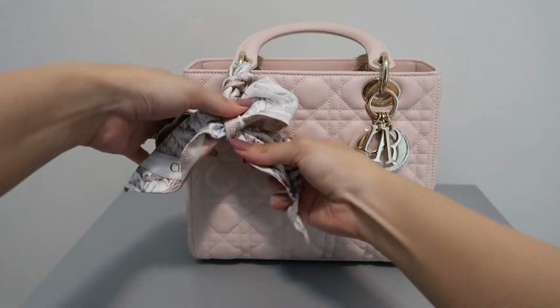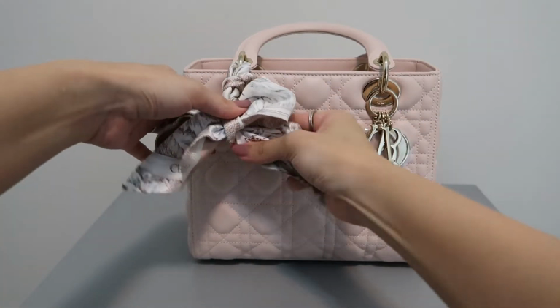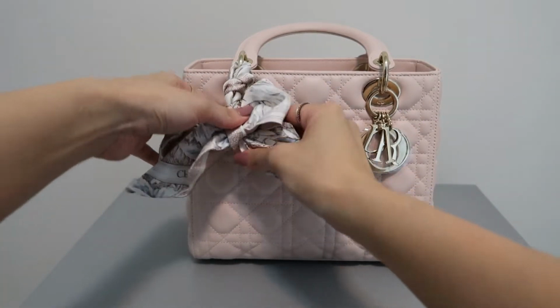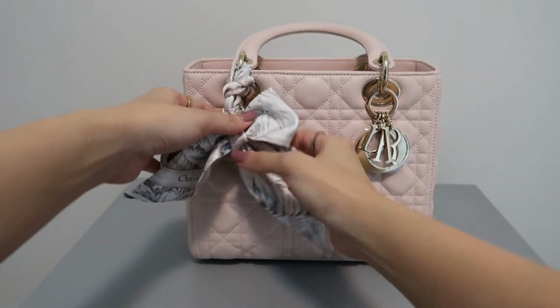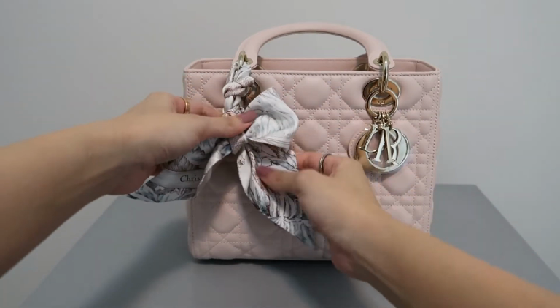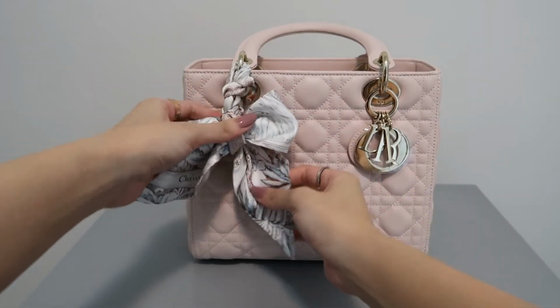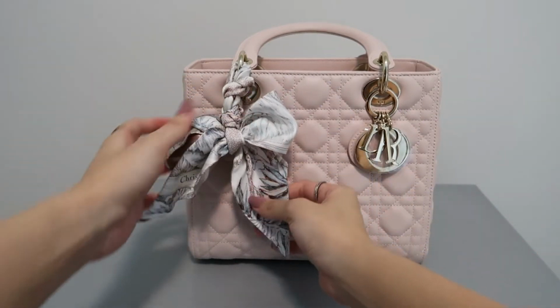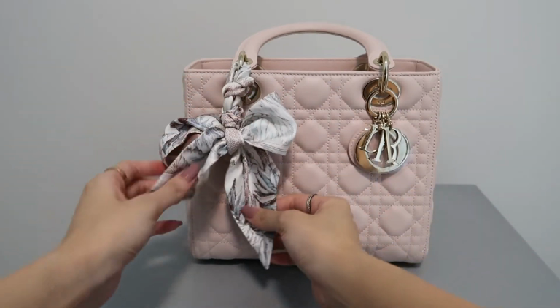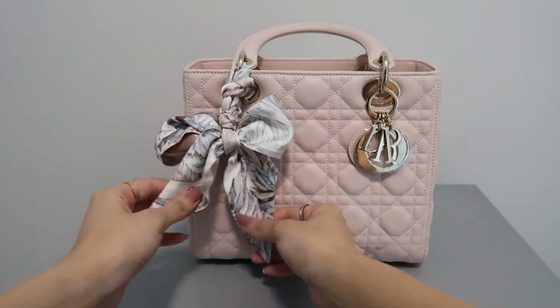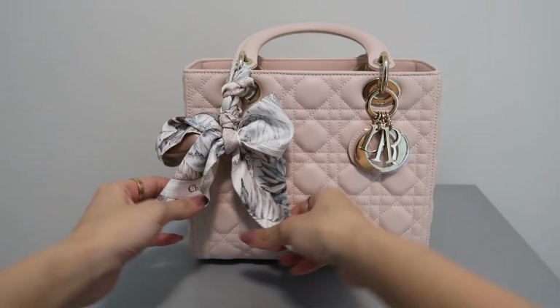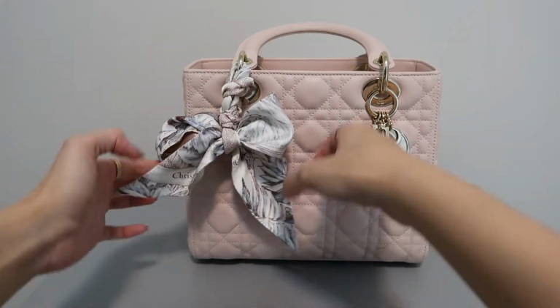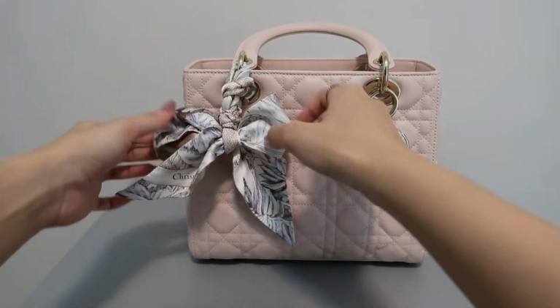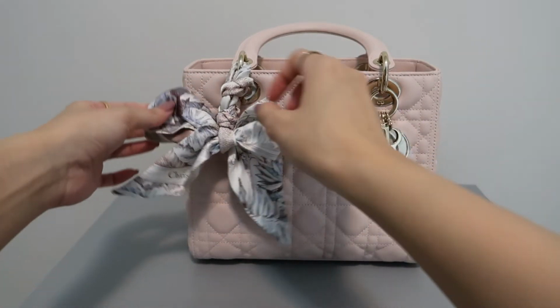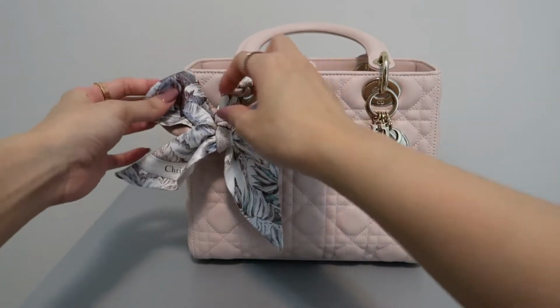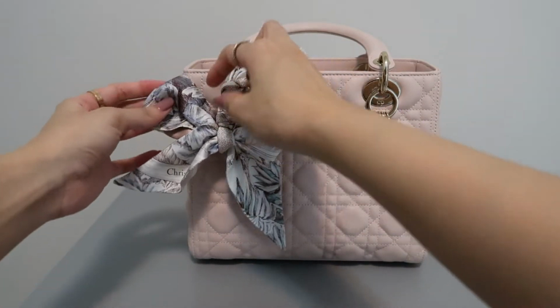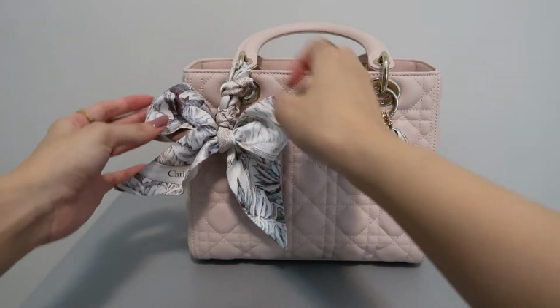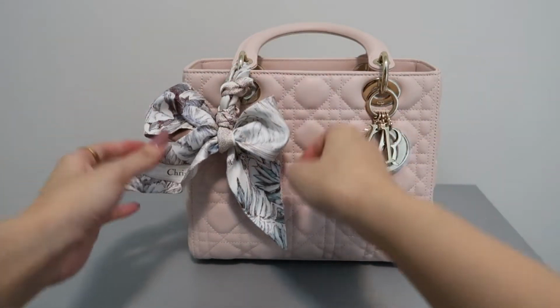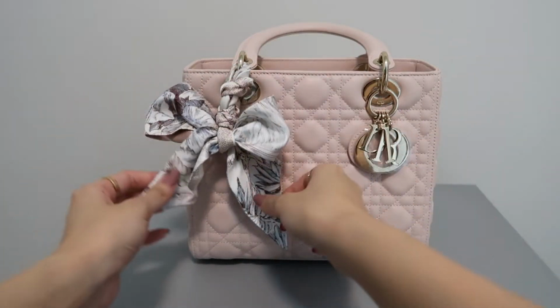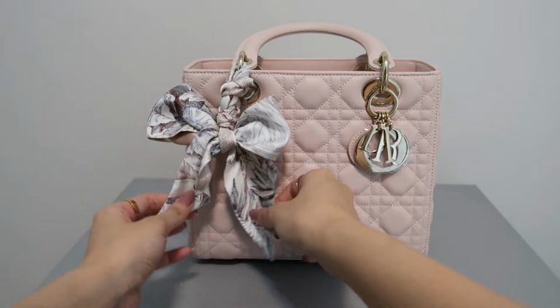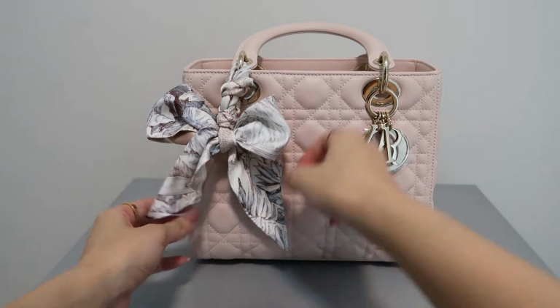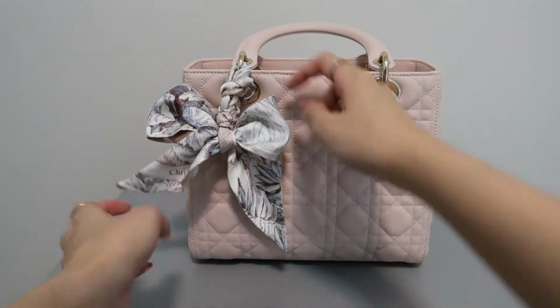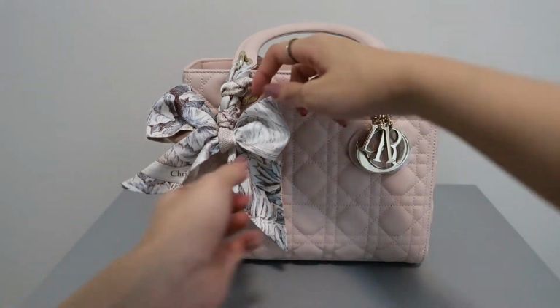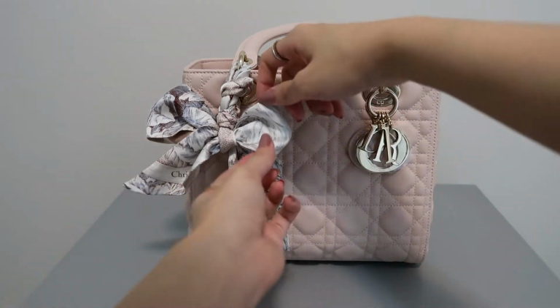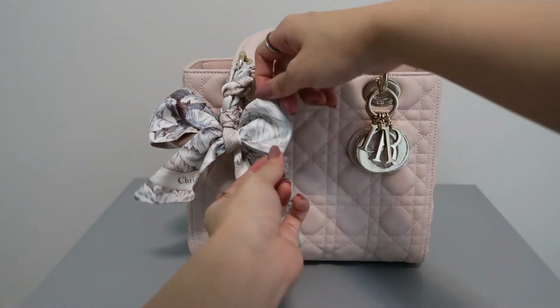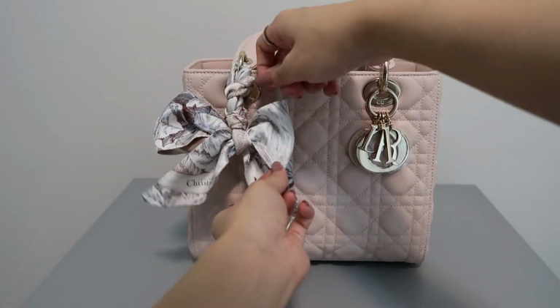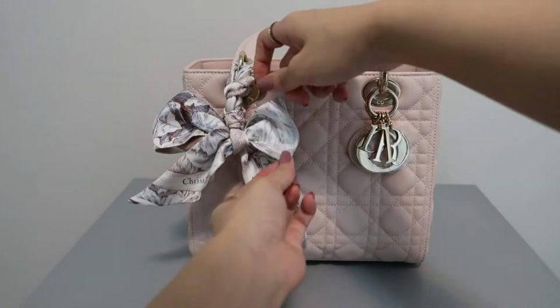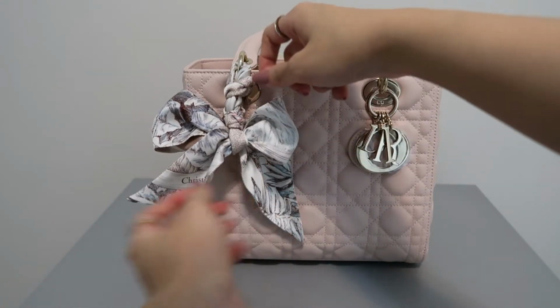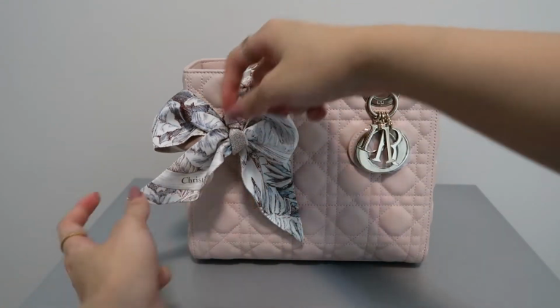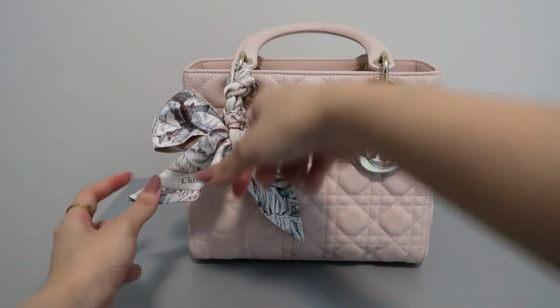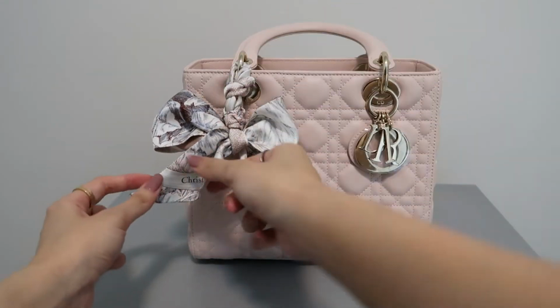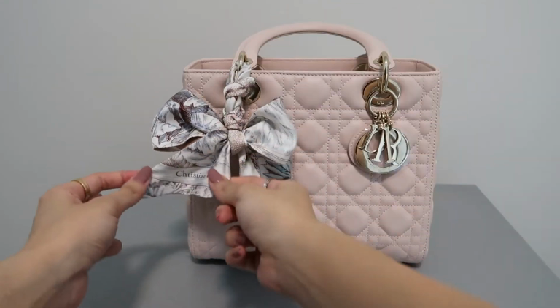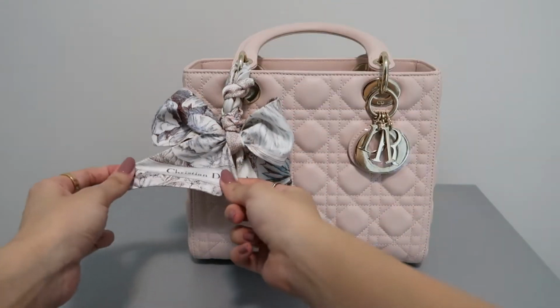And the first look is complete. This almost looks like you've put a key chain on the bag.